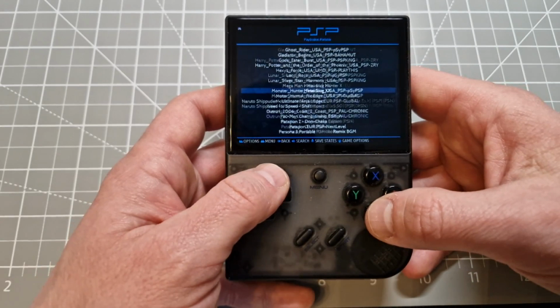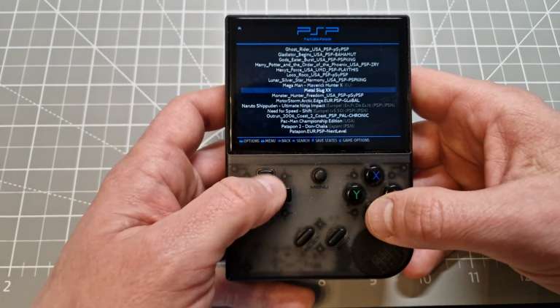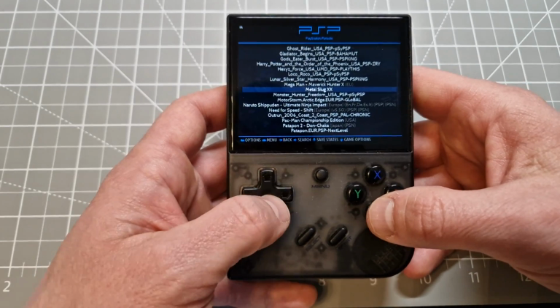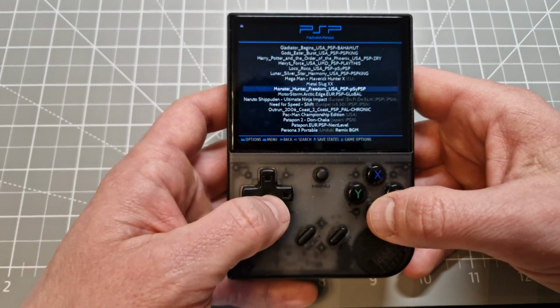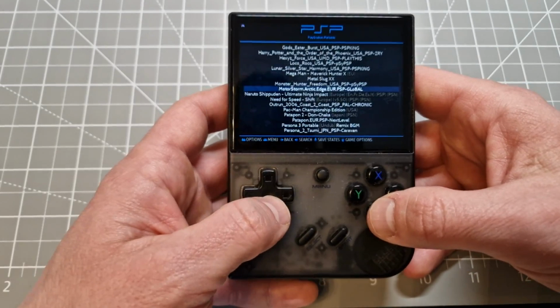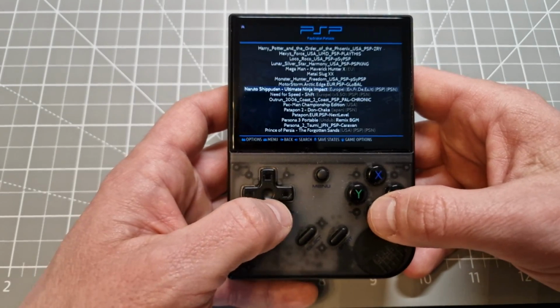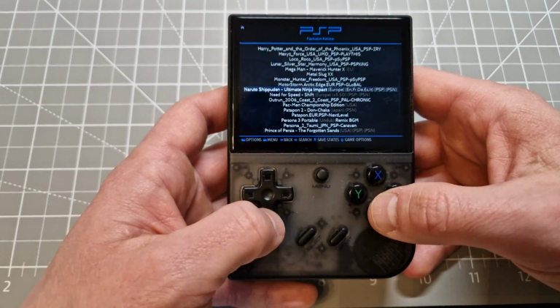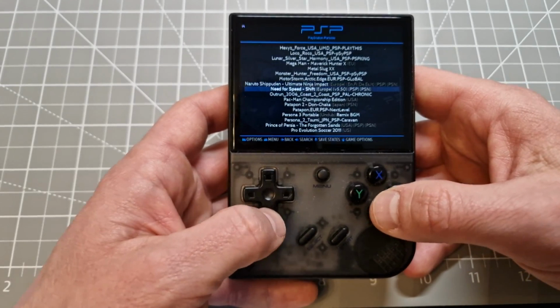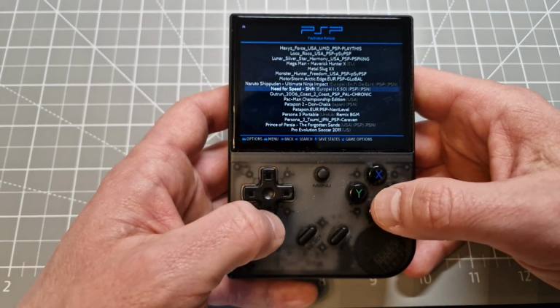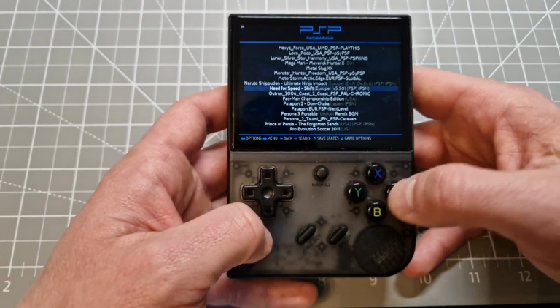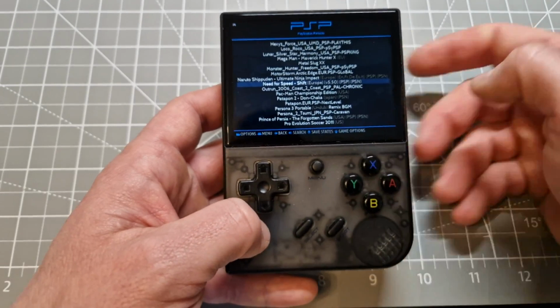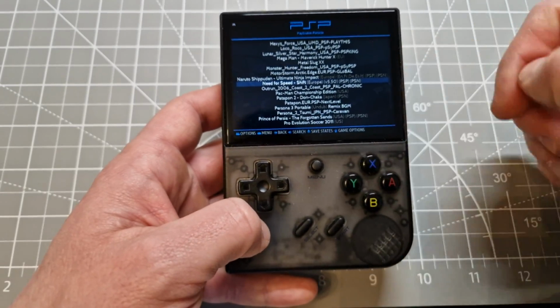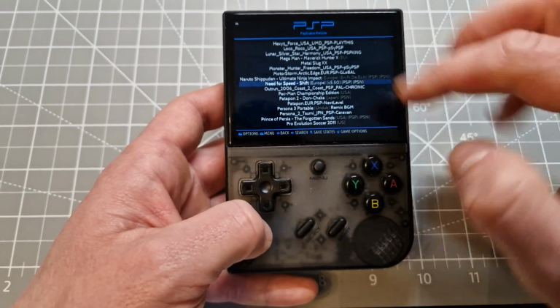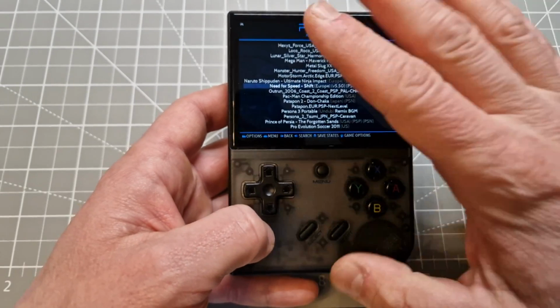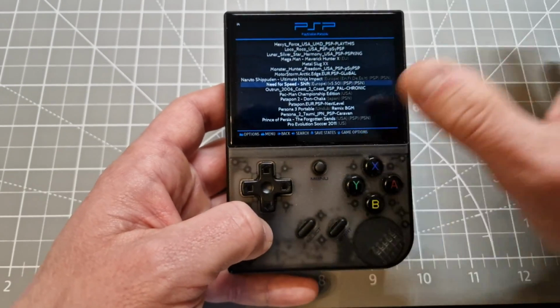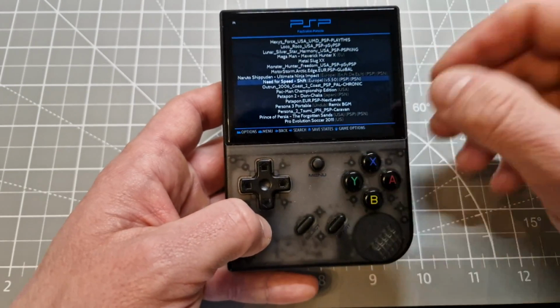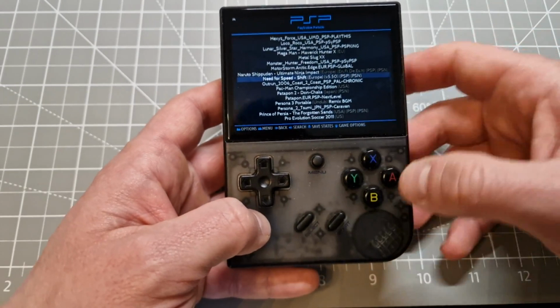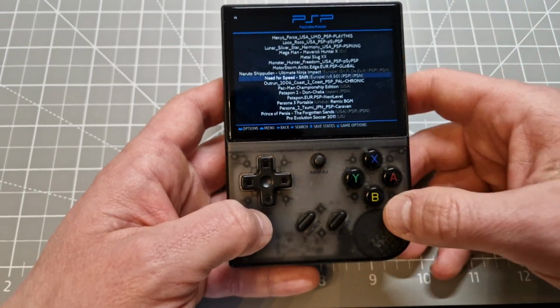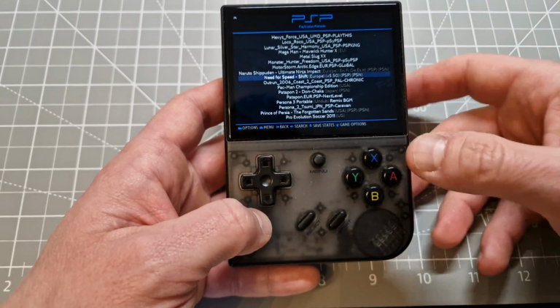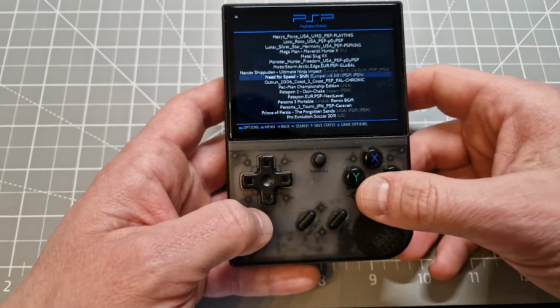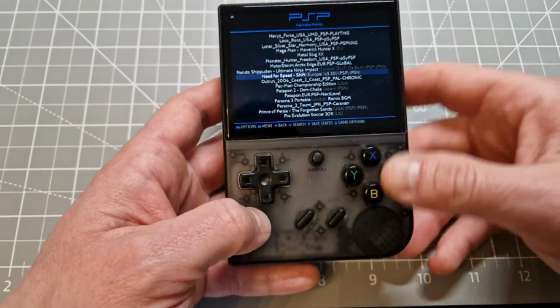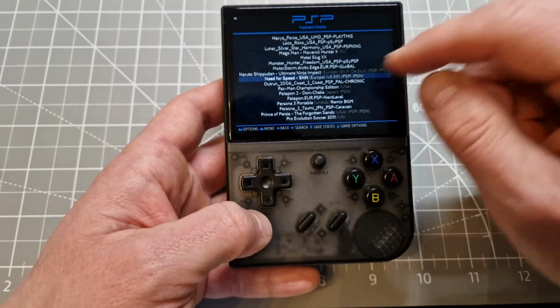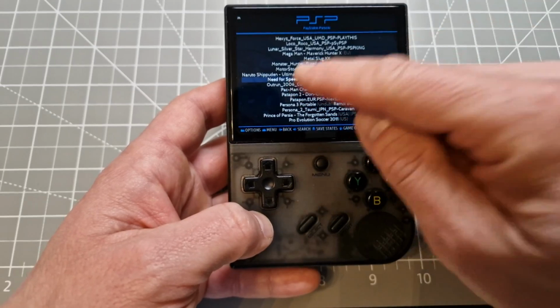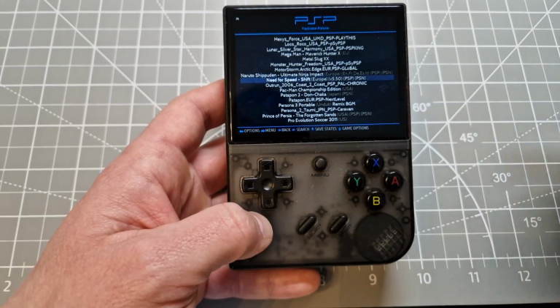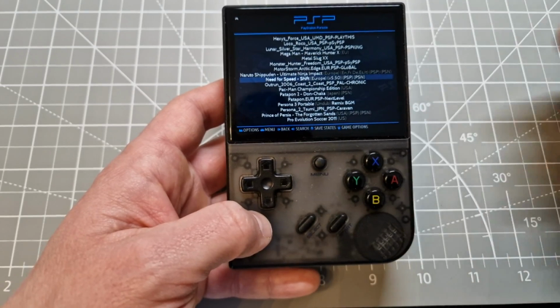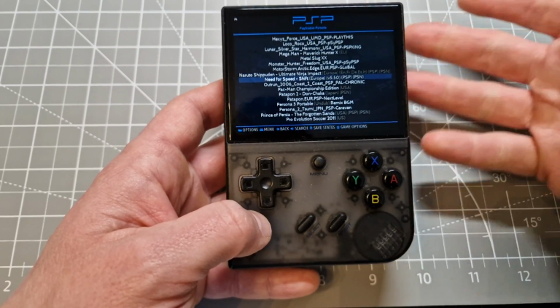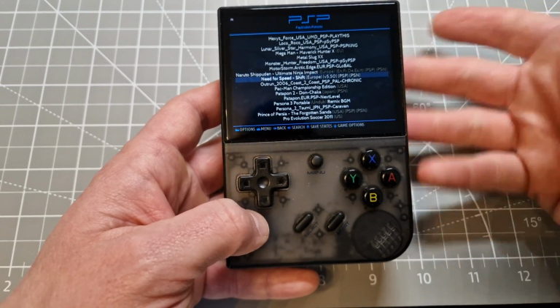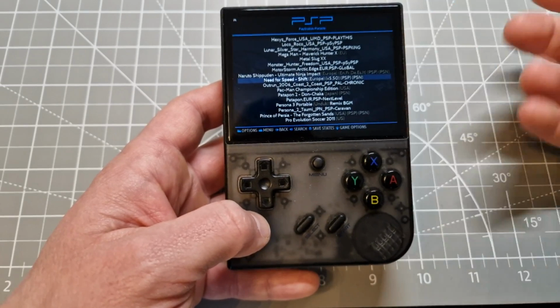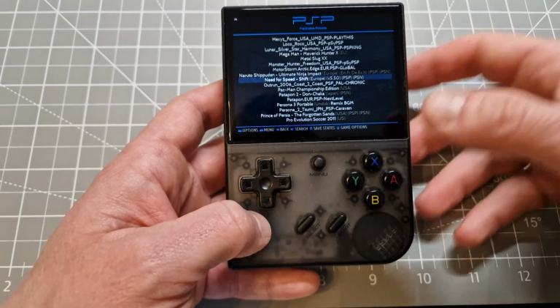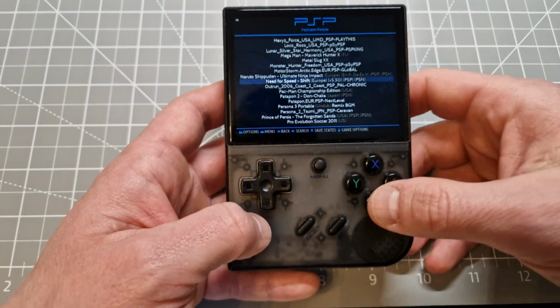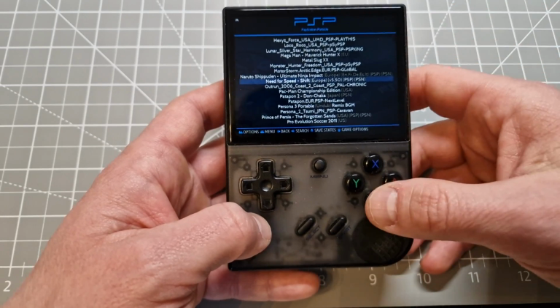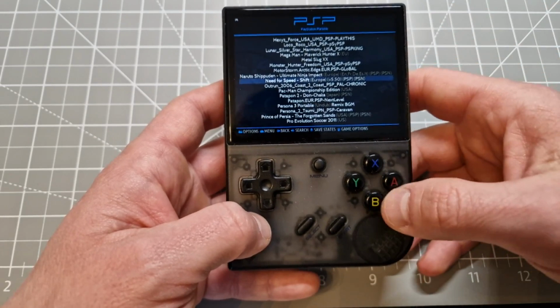We'll see if everything is working fine on it. Just for example — Need for Speed. It jumped straight to PSP.